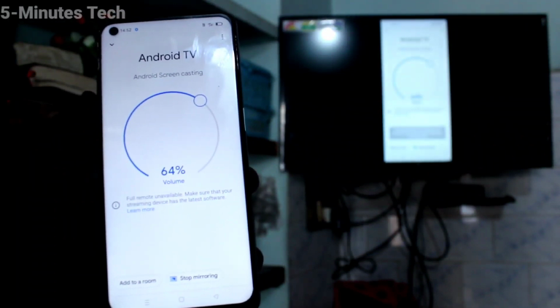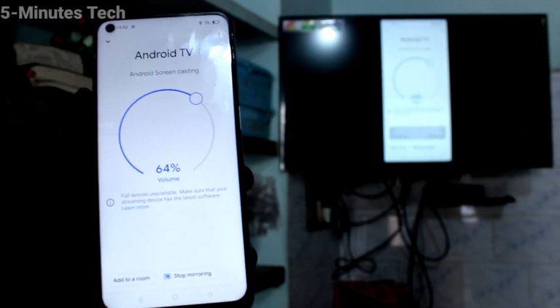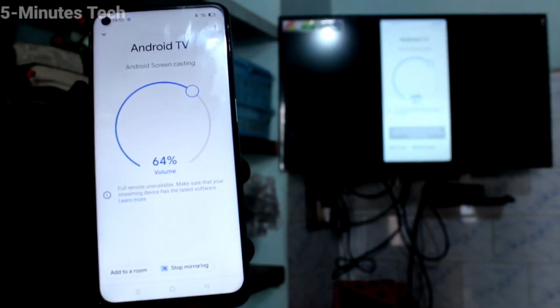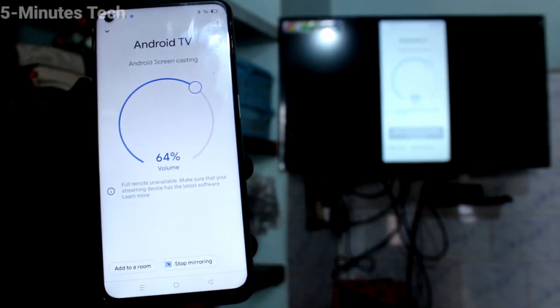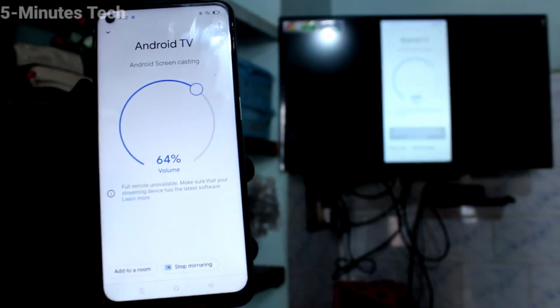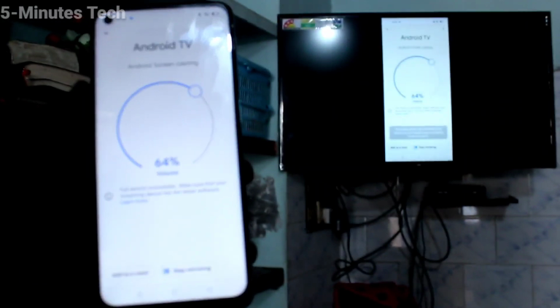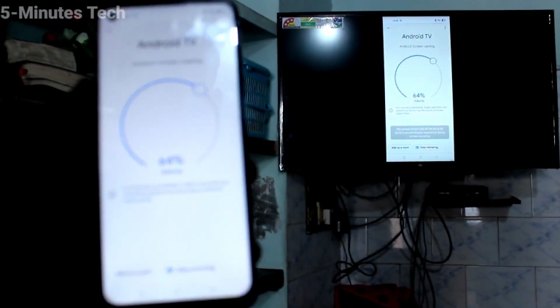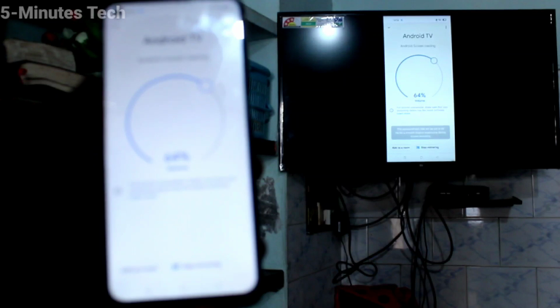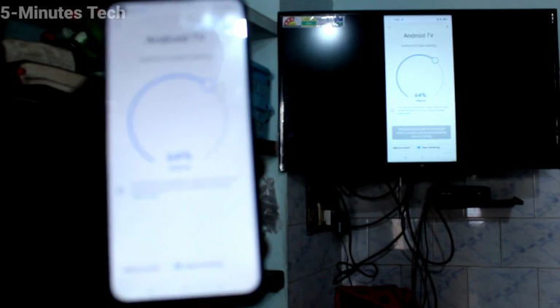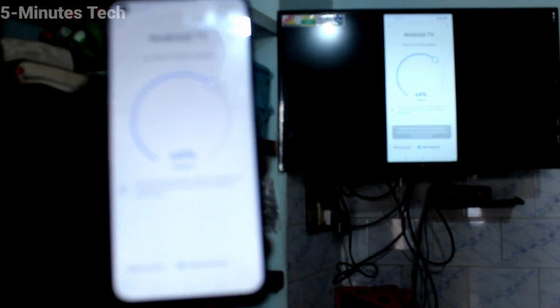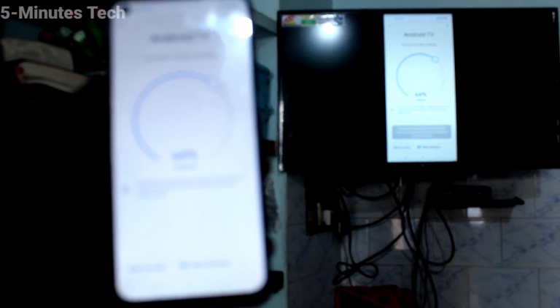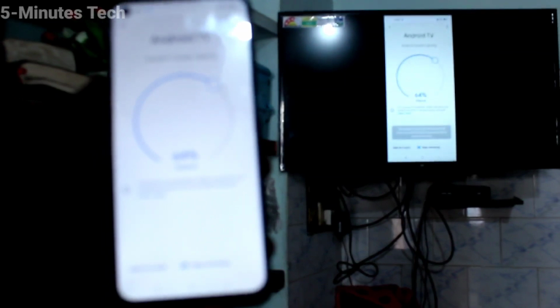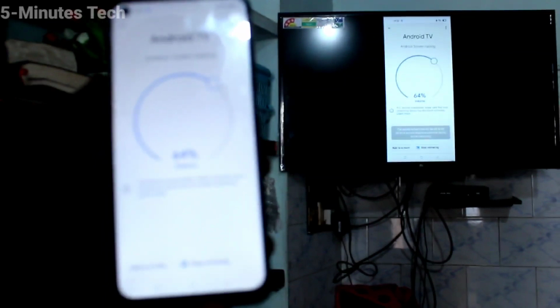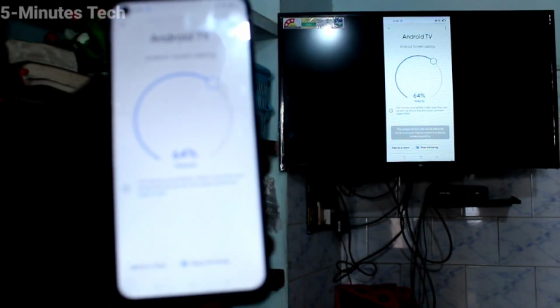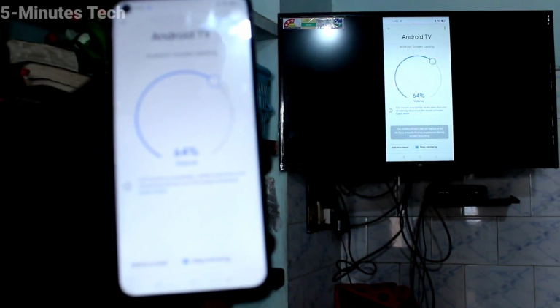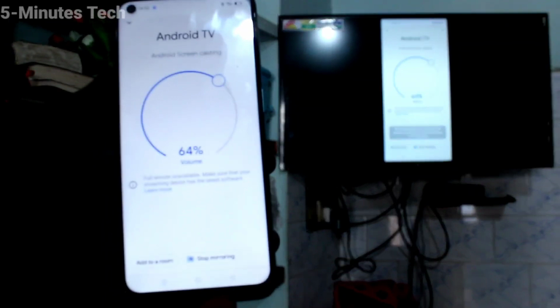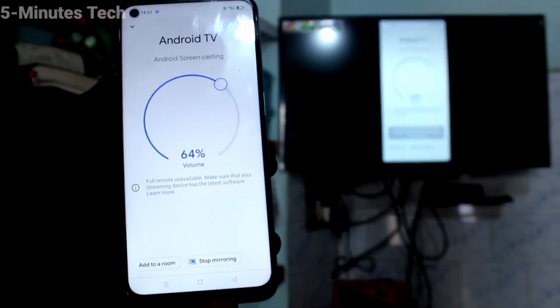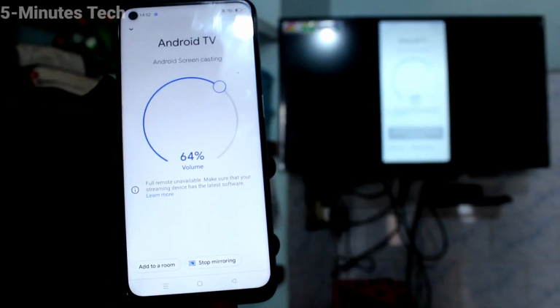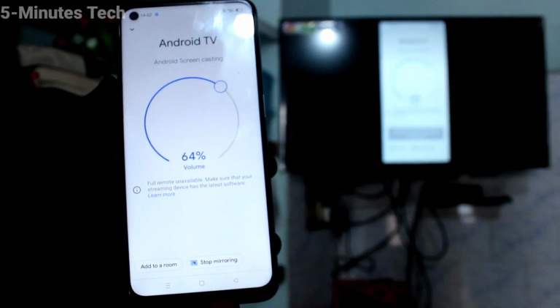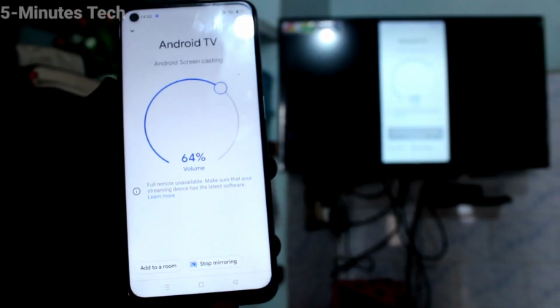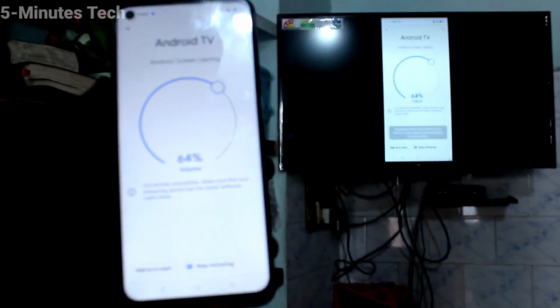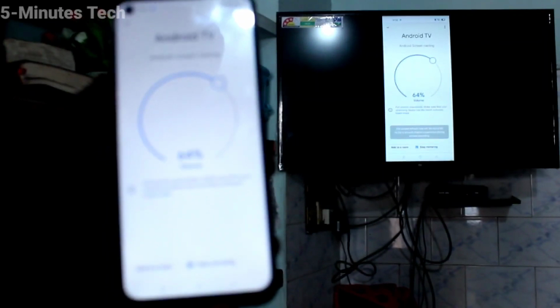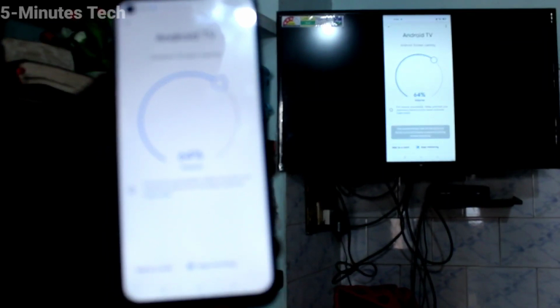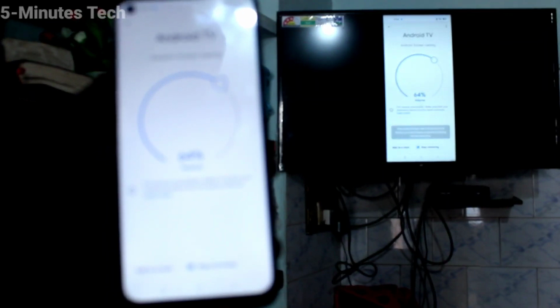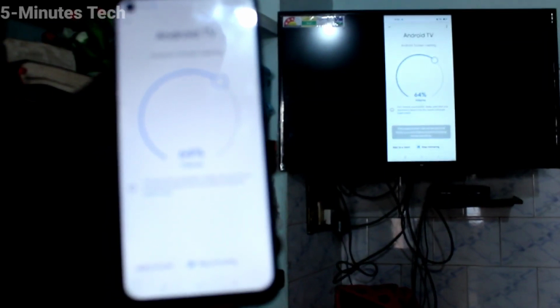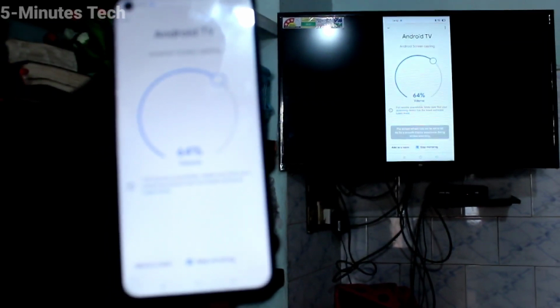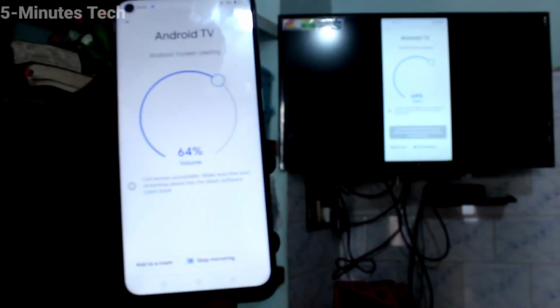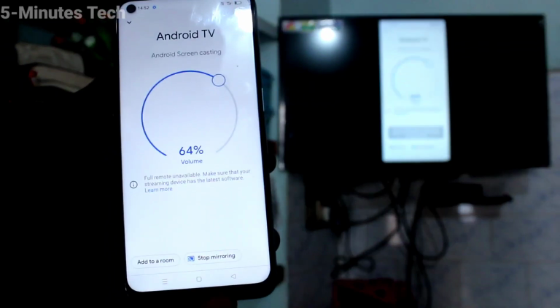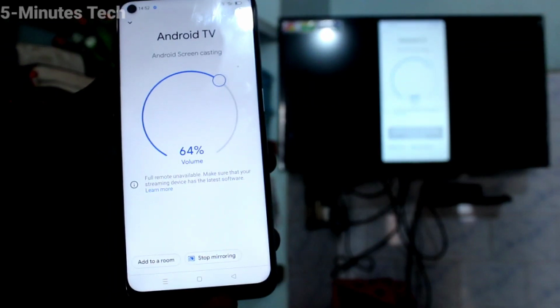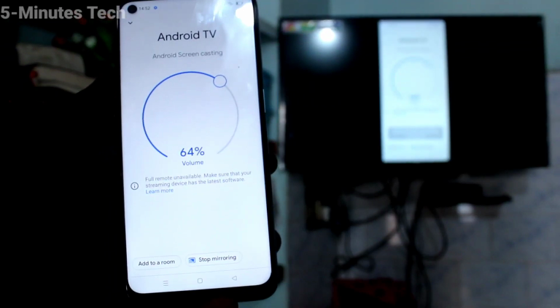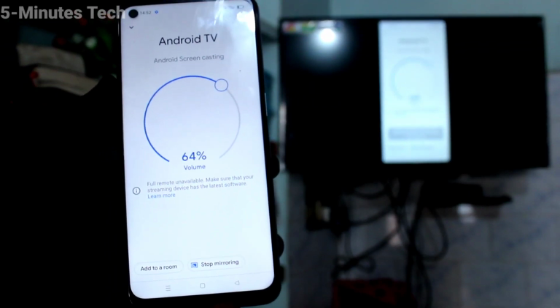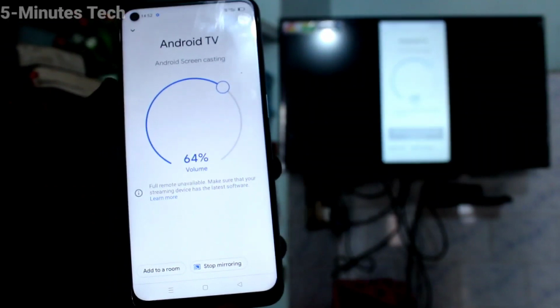Your phone screen is mirrored to TV. So in this way you can easily do screen mirroring. That's all friends, thanks for watching, bye.